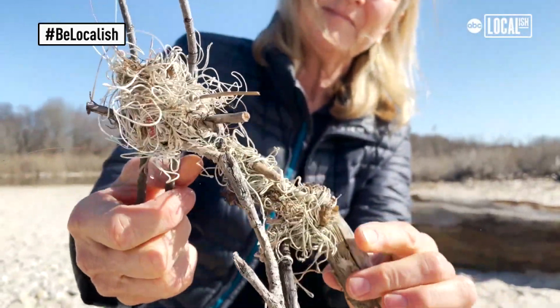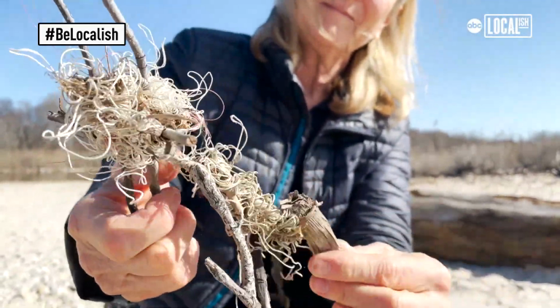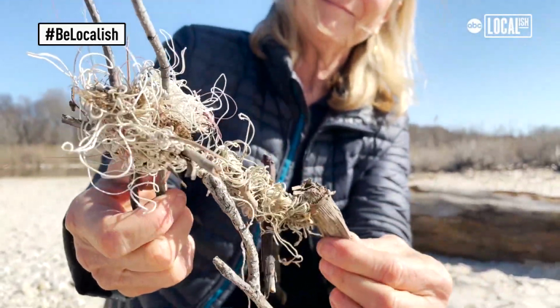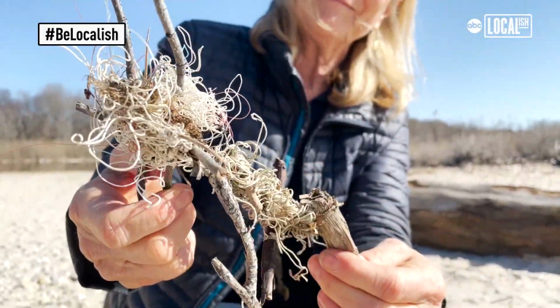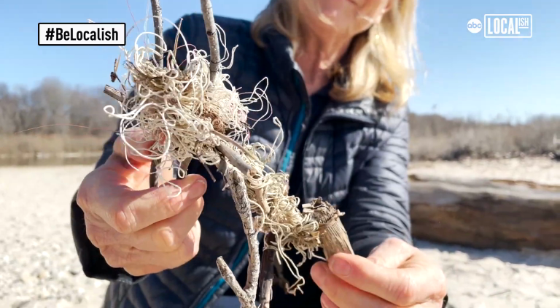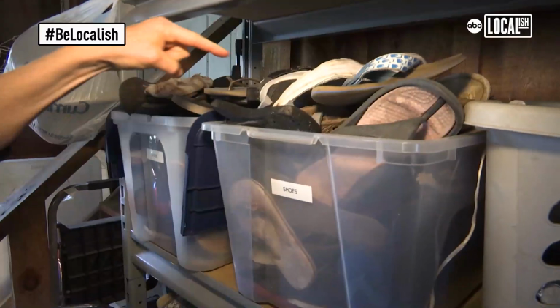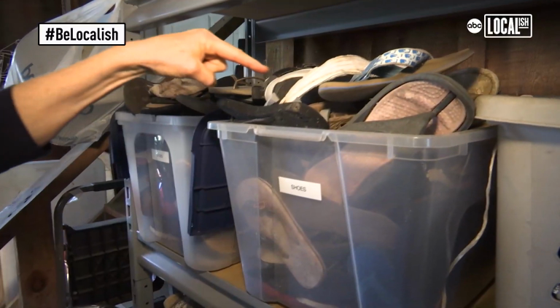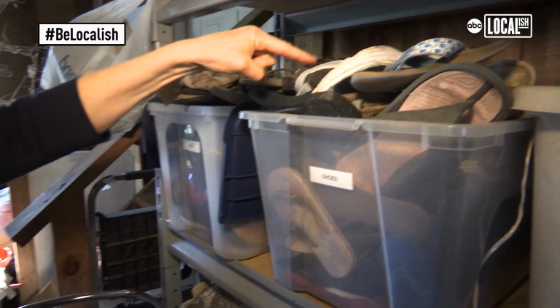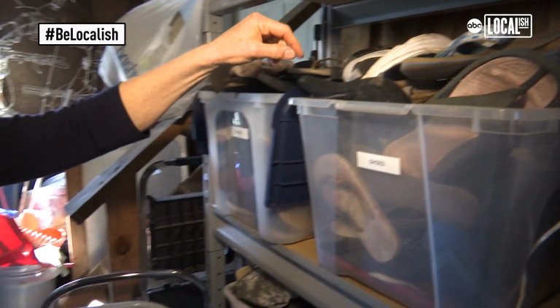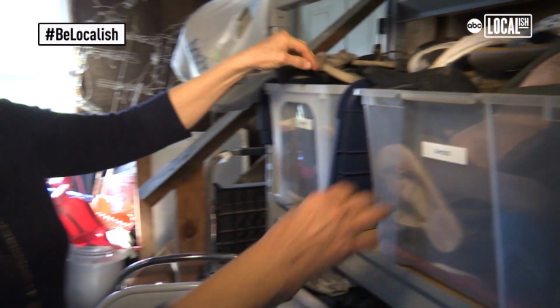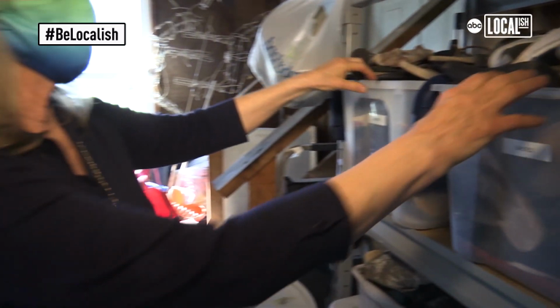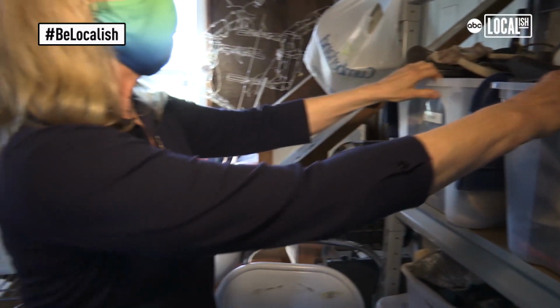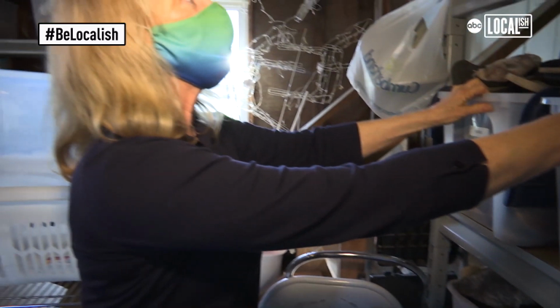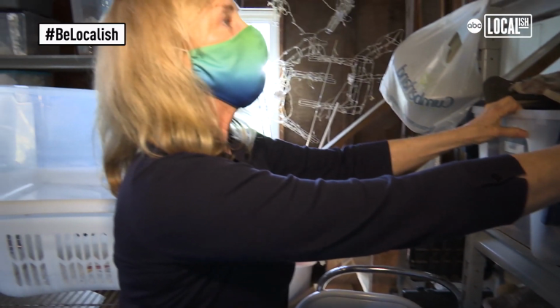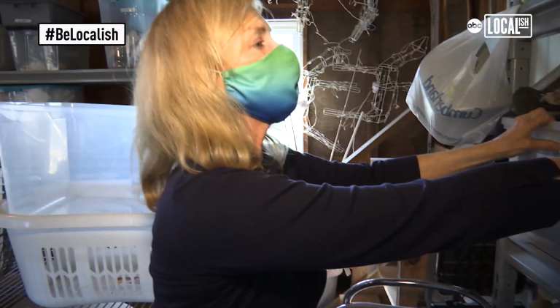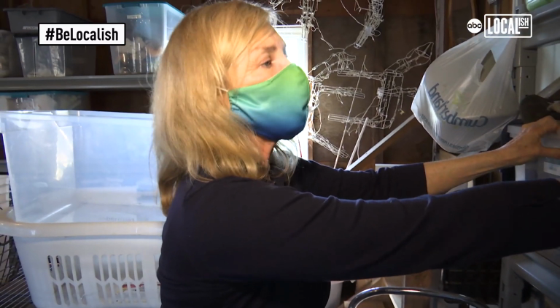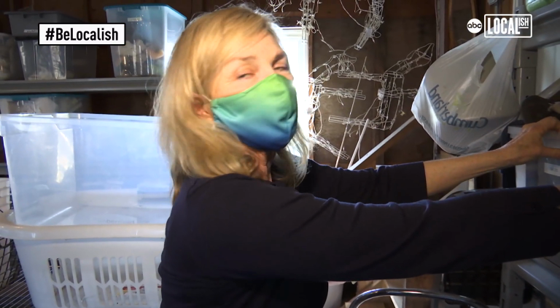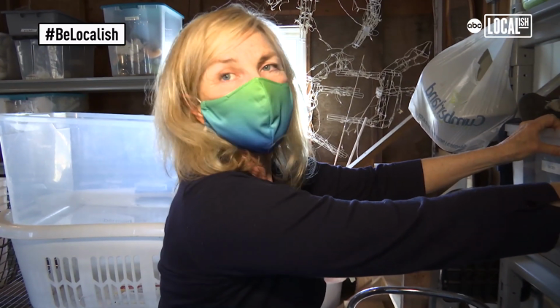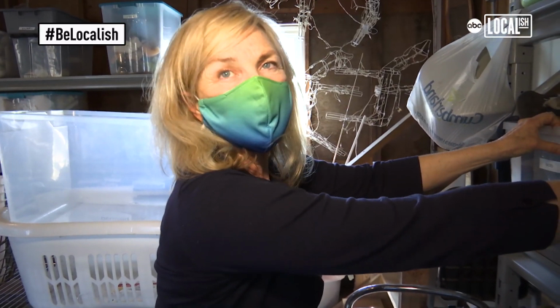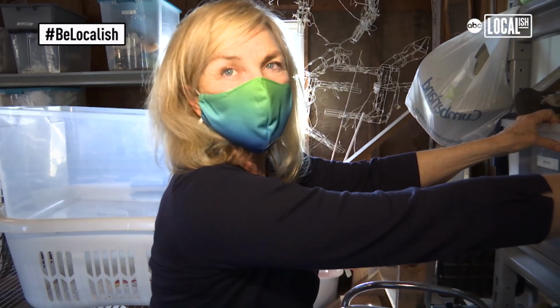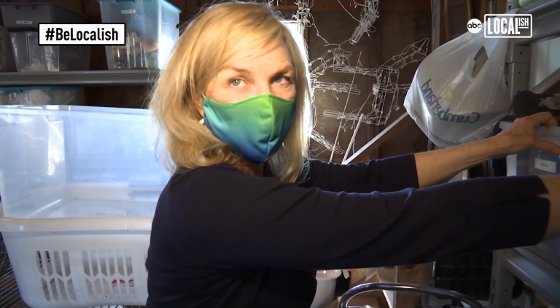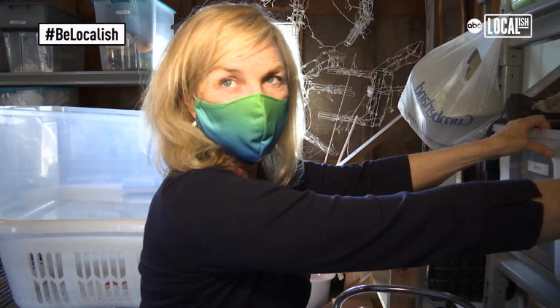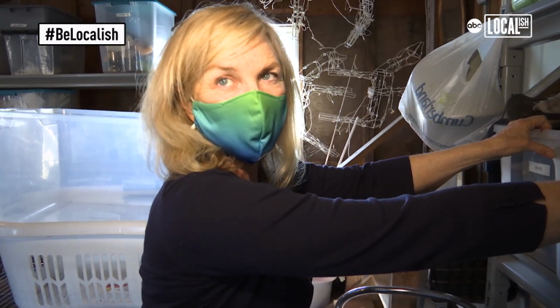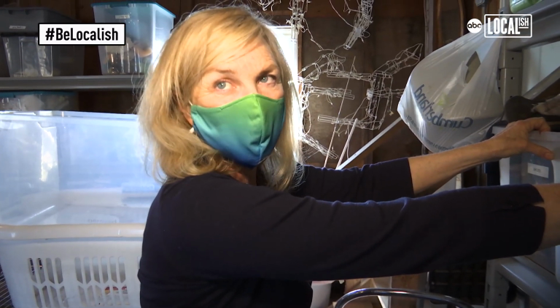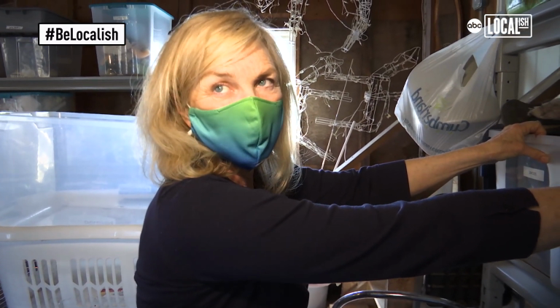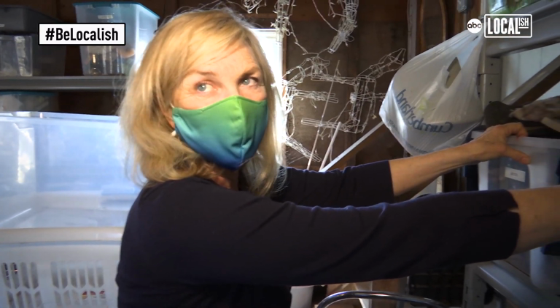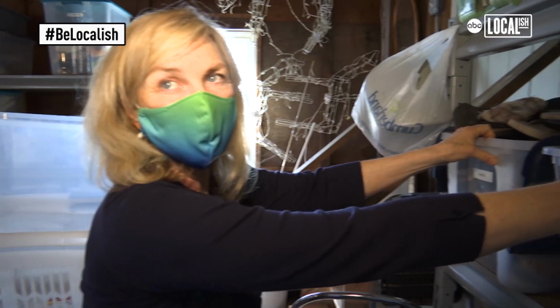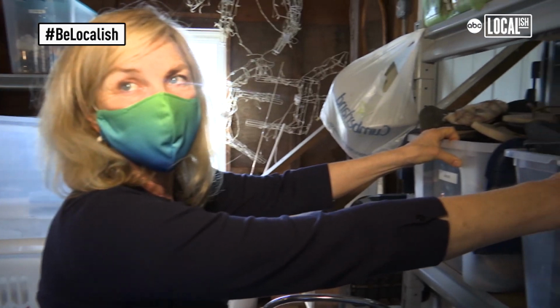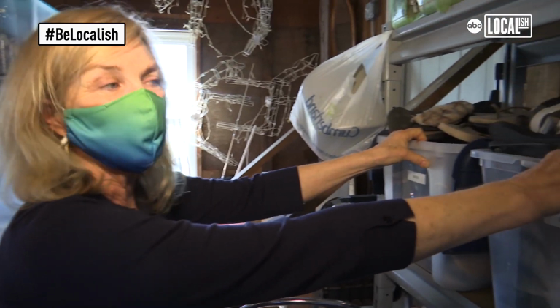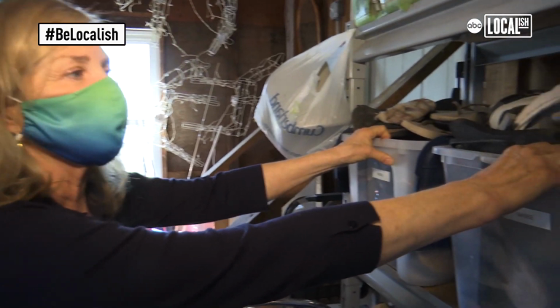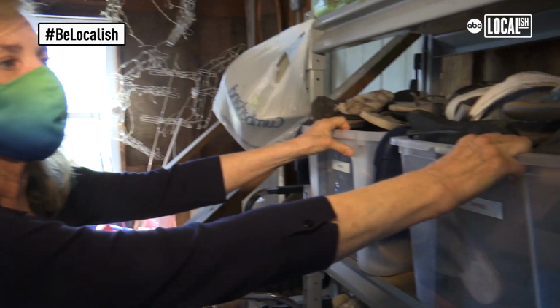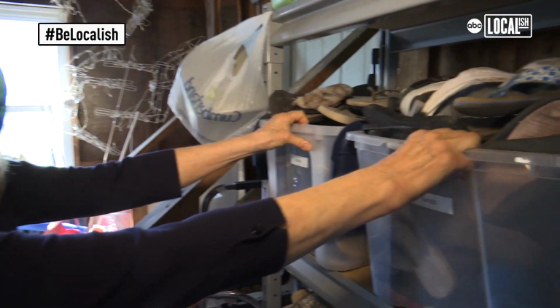Look at this. This is what people don't know. I think one of the top 10 things in the world that wash up on the beaches are shoes.